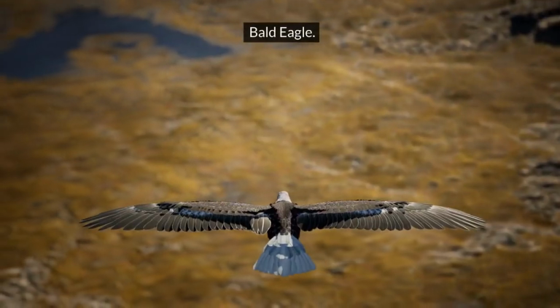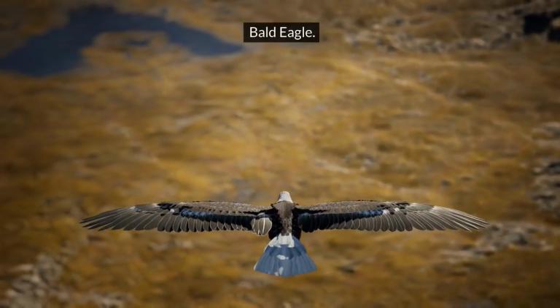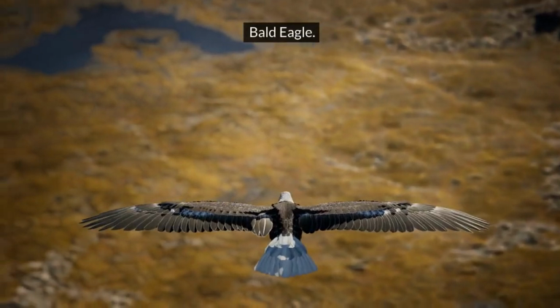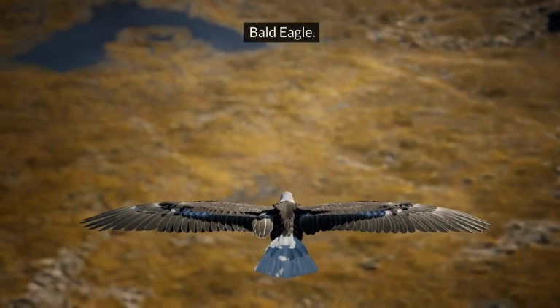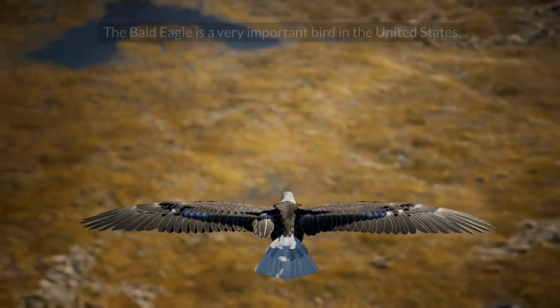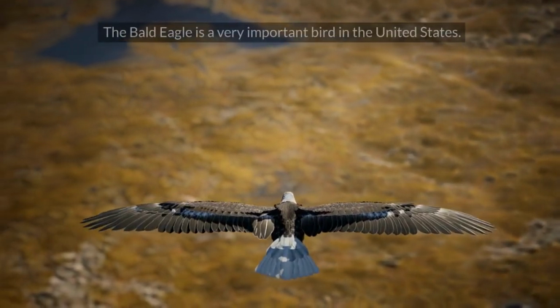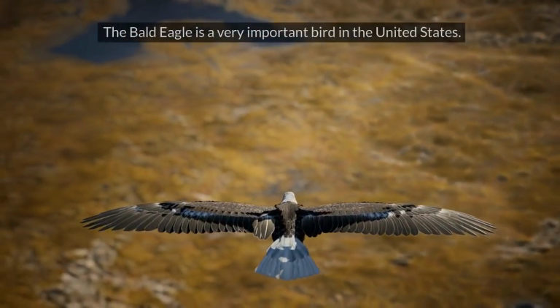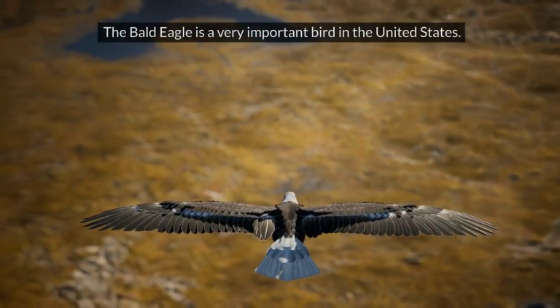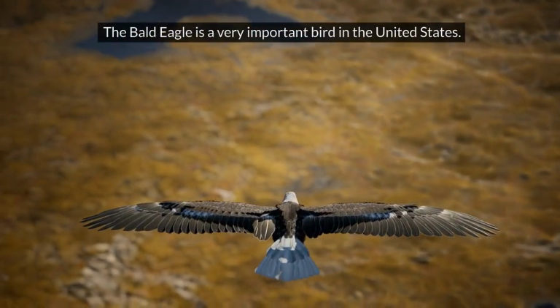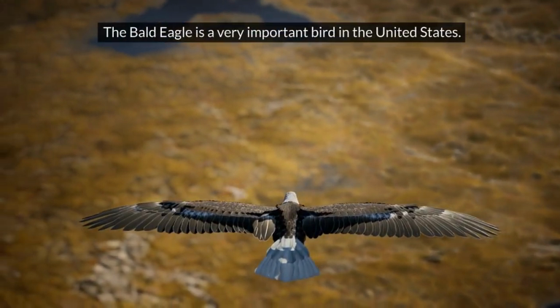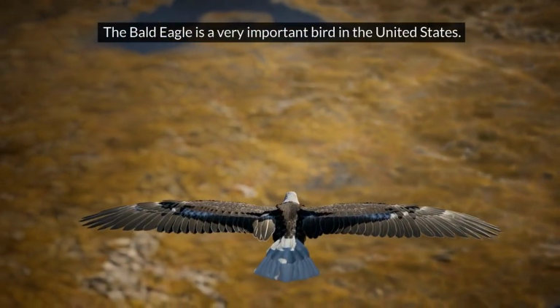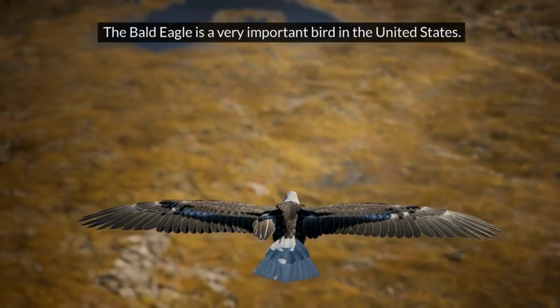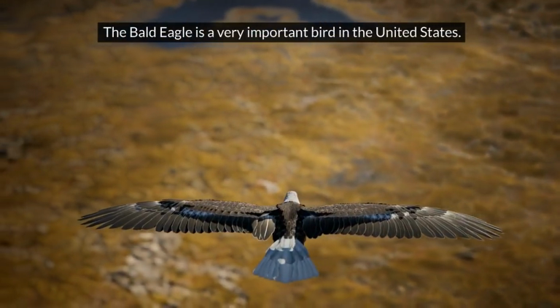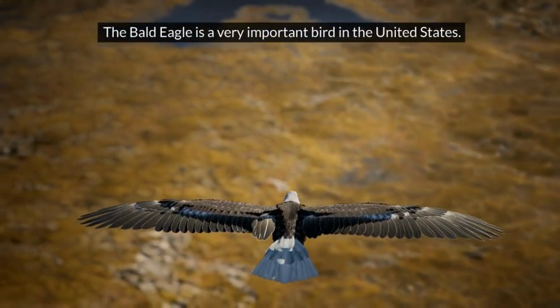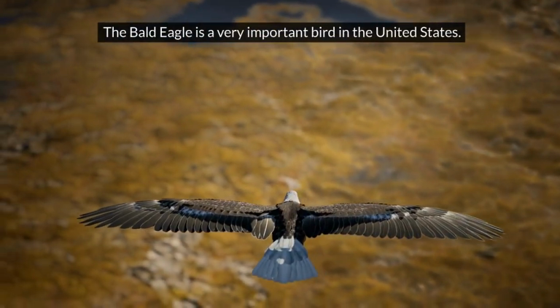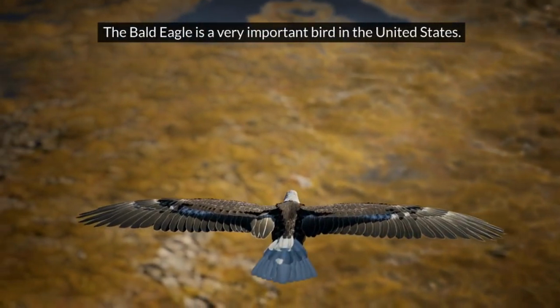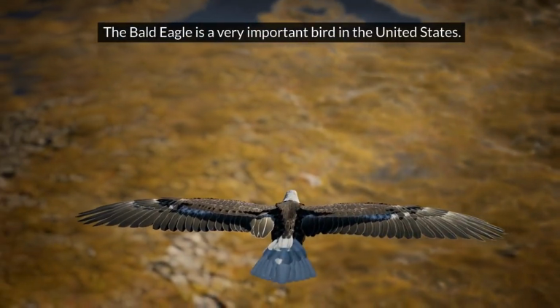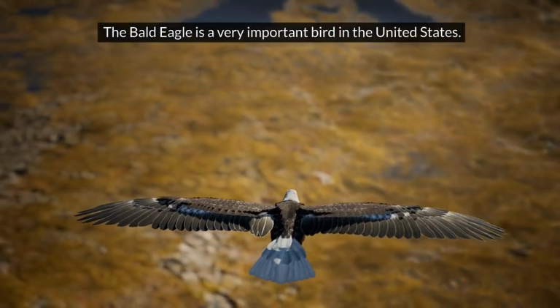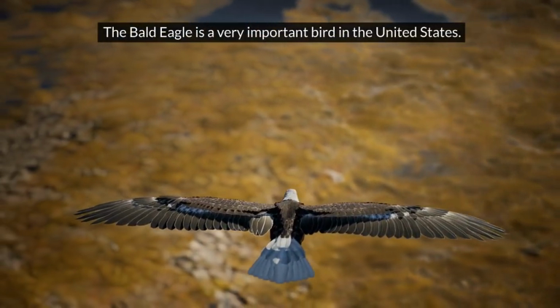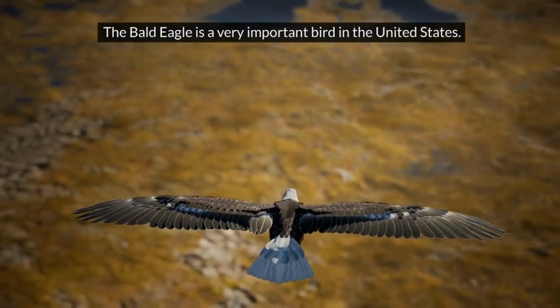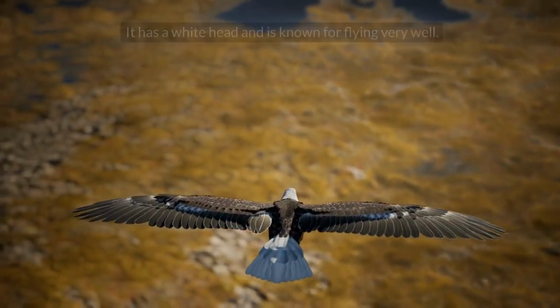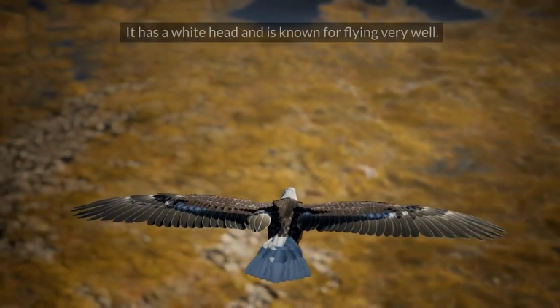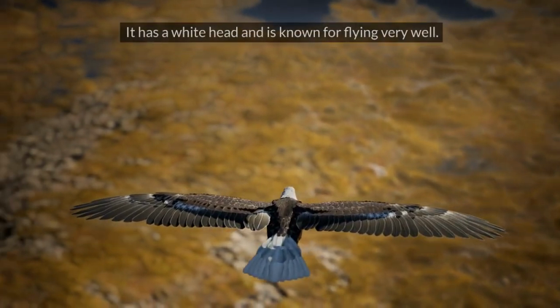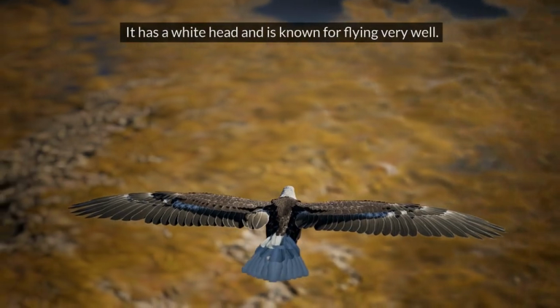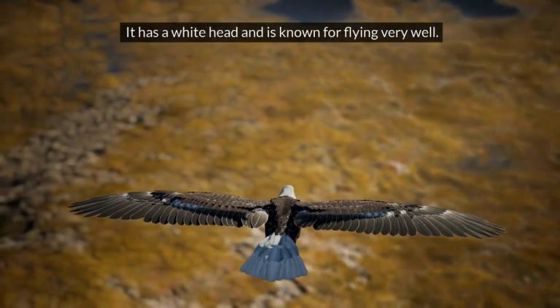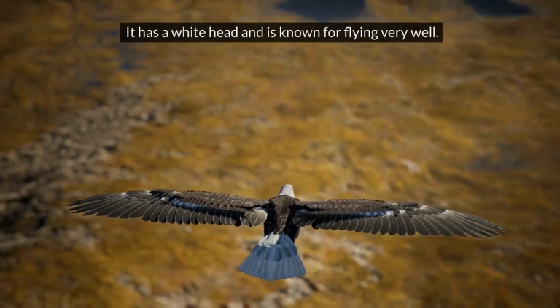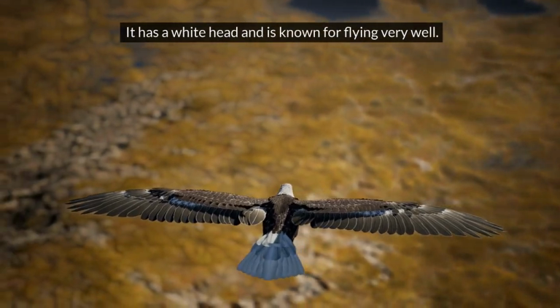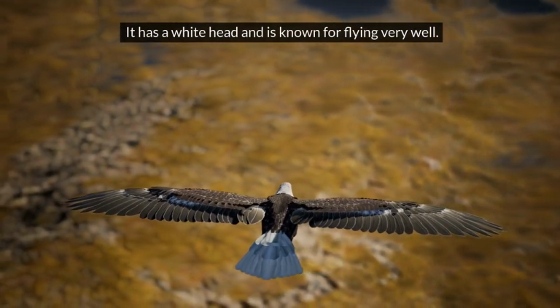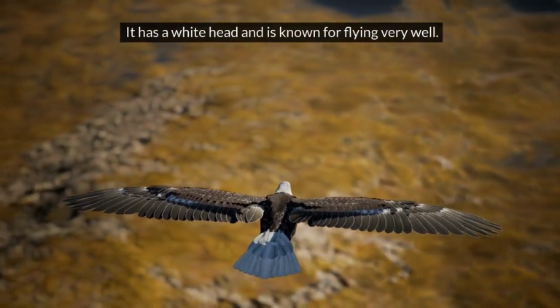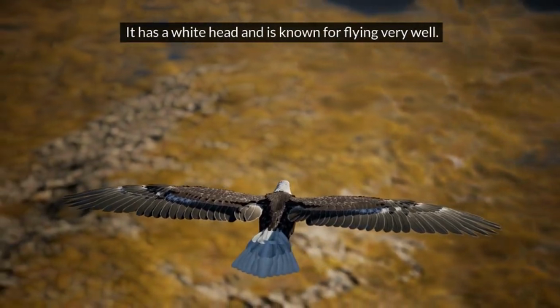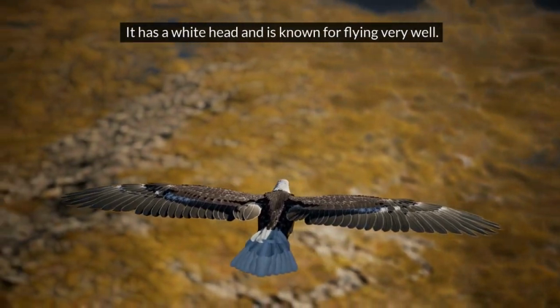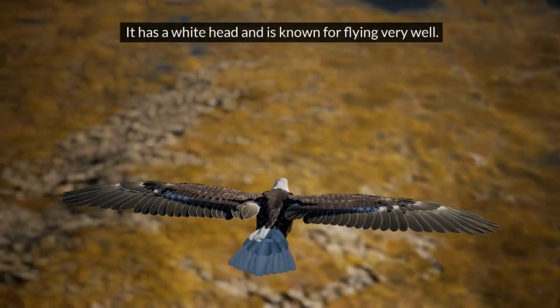Bald eagle. The bald eagle is a very important bird in the United States. It has a white head and is known for flying very well.